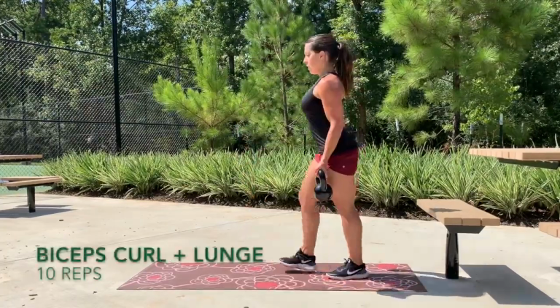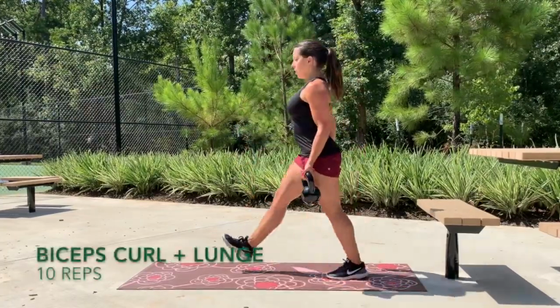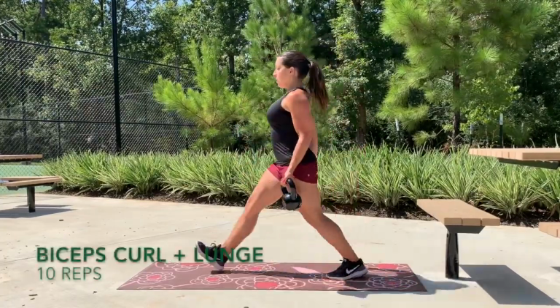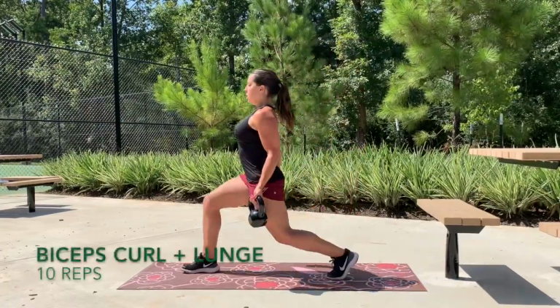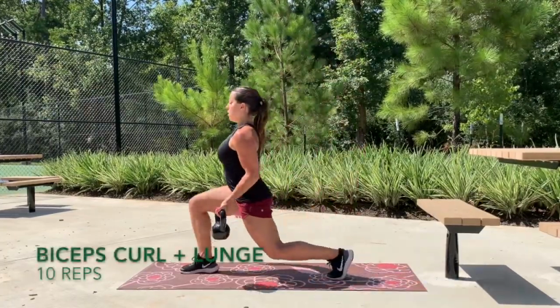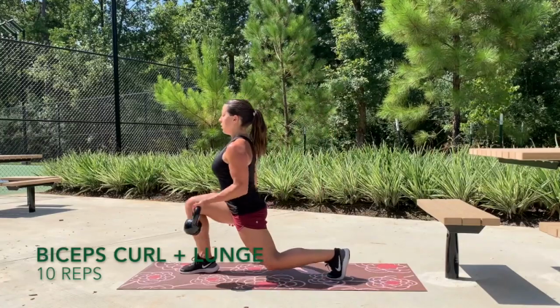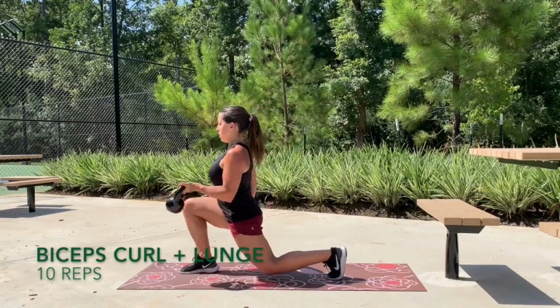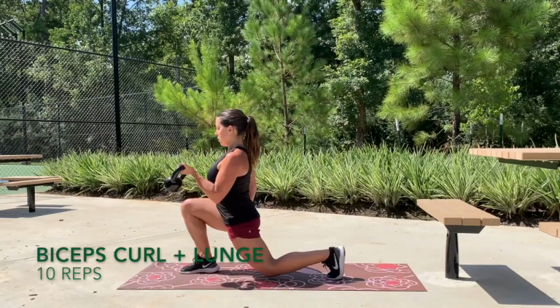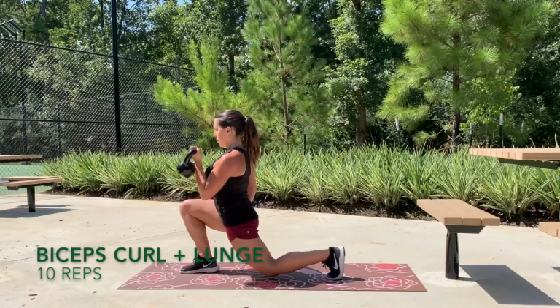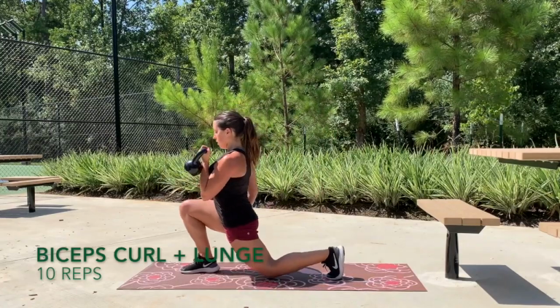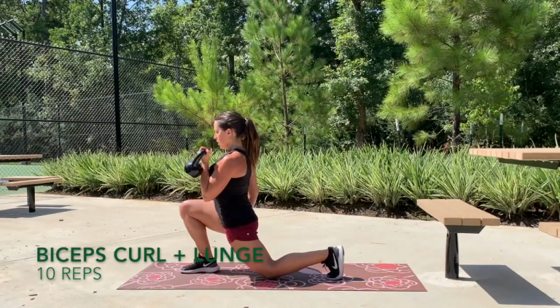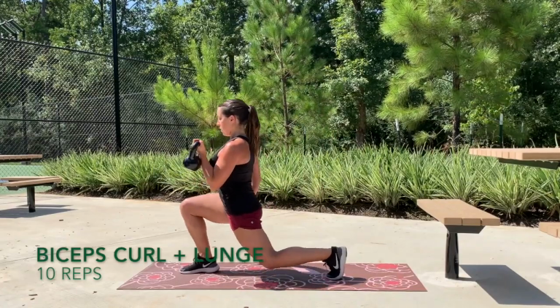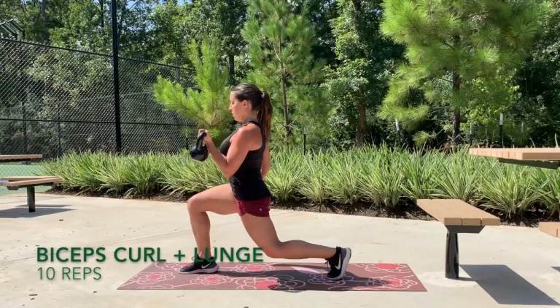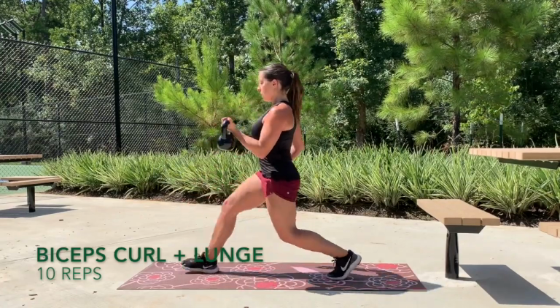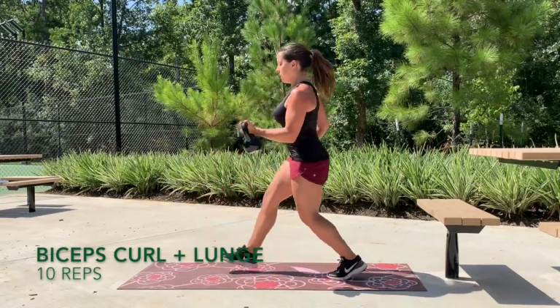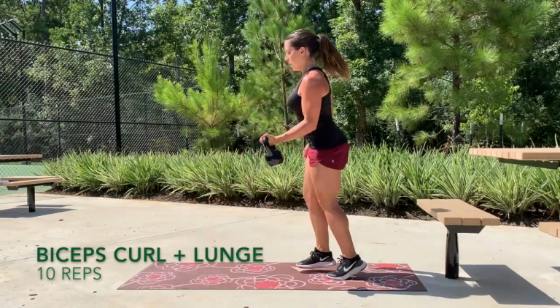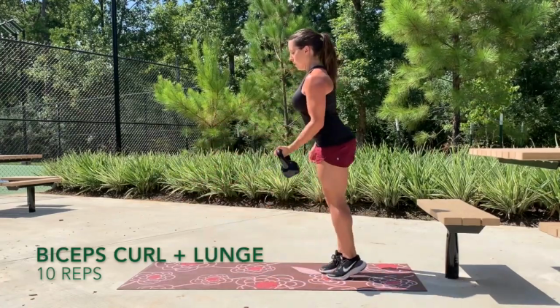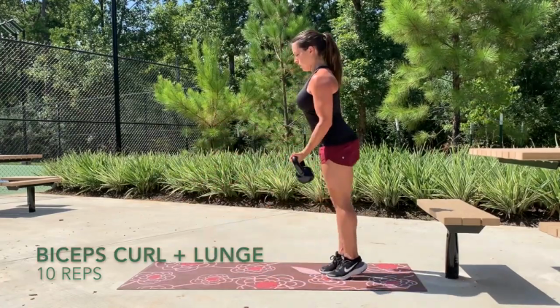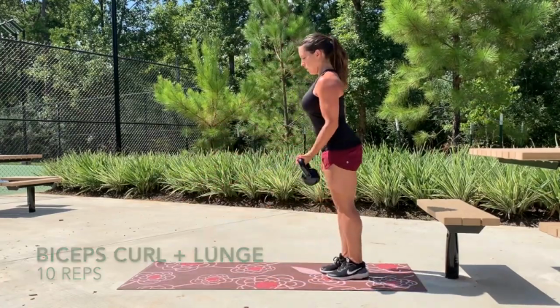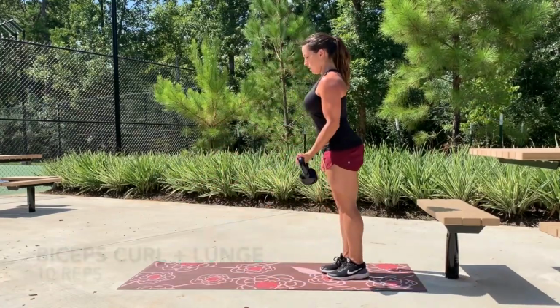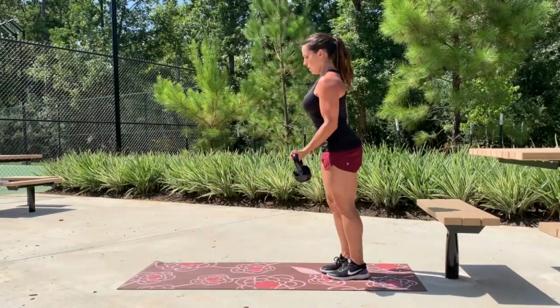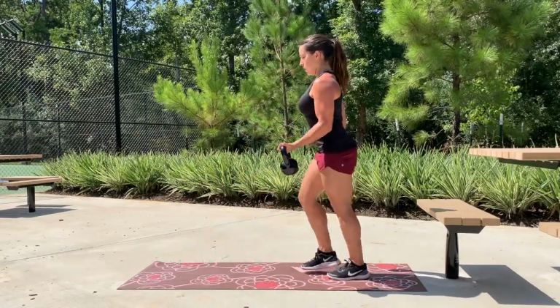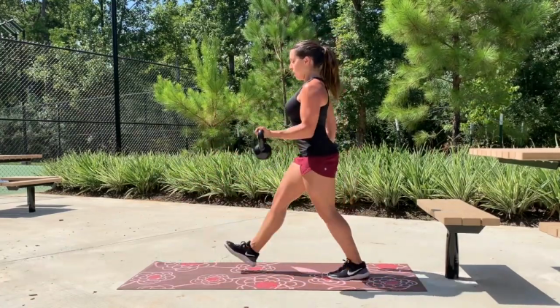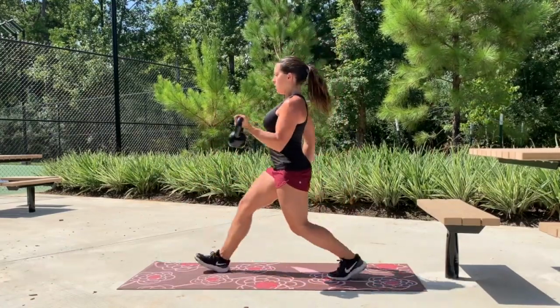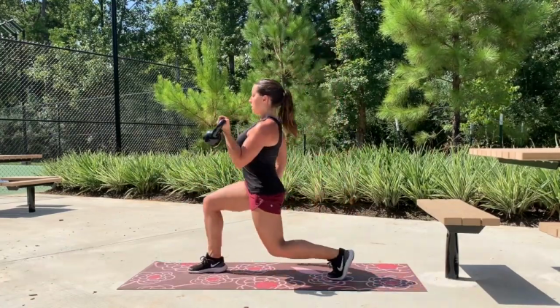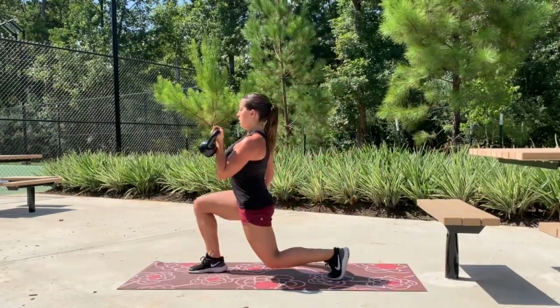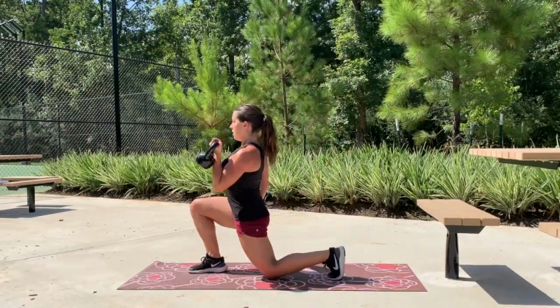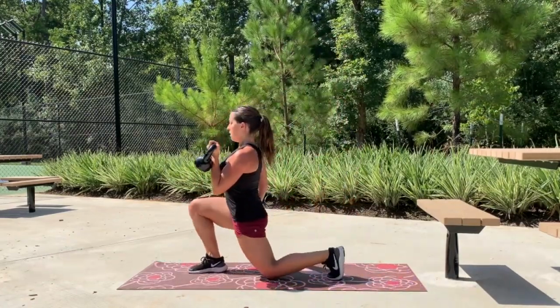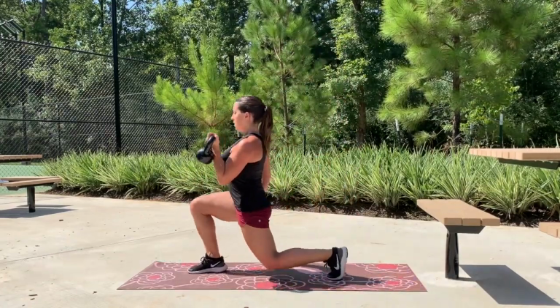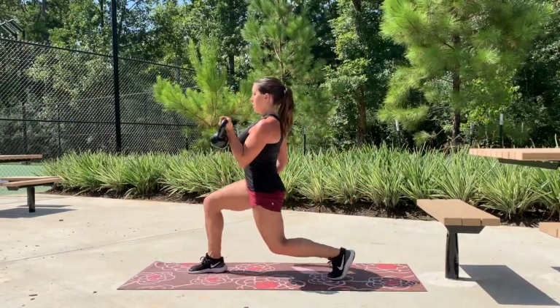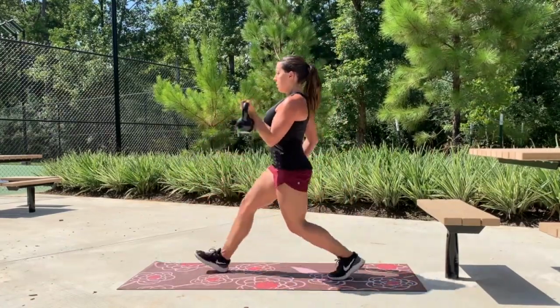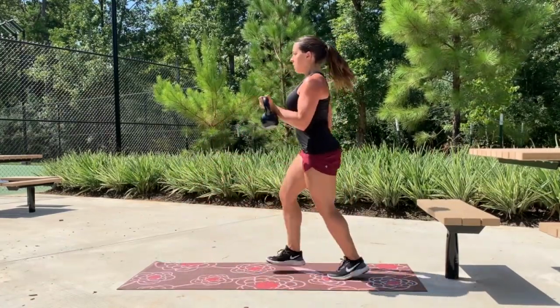From here we're going to pair our bicep curls with the forward lunge. We'll do 10 on each side.